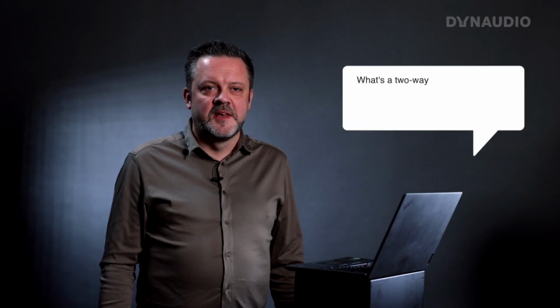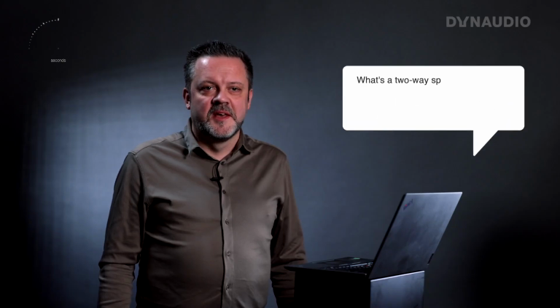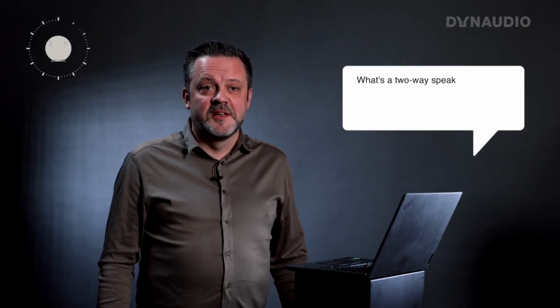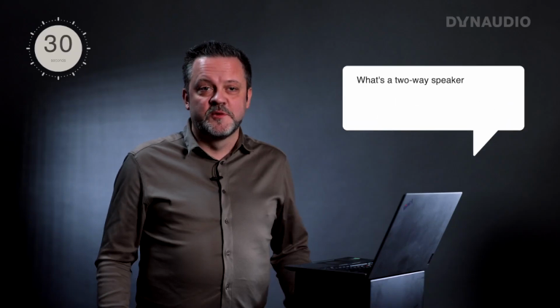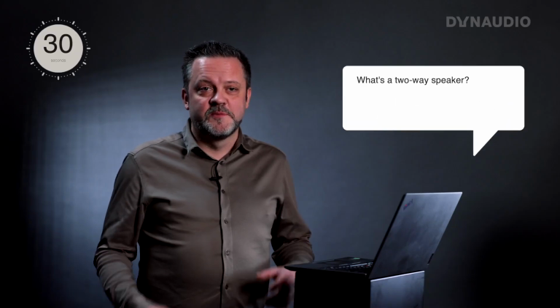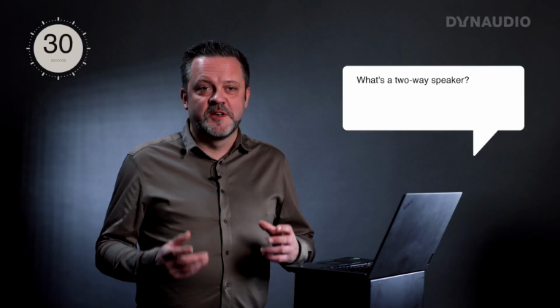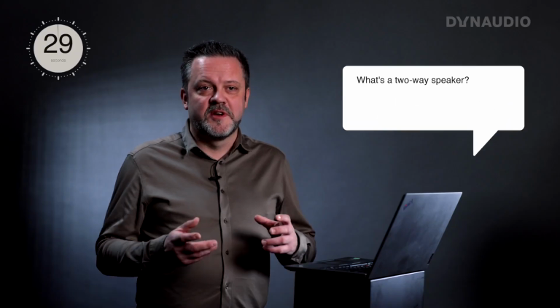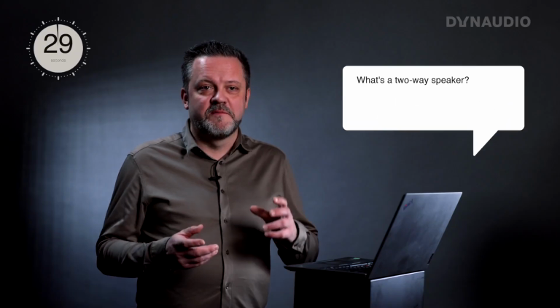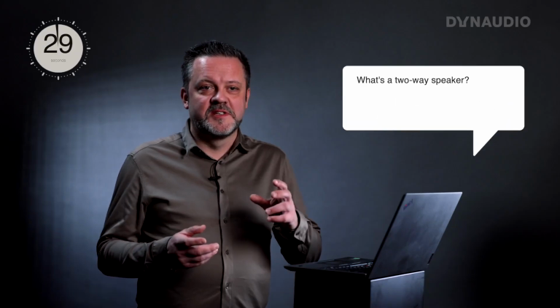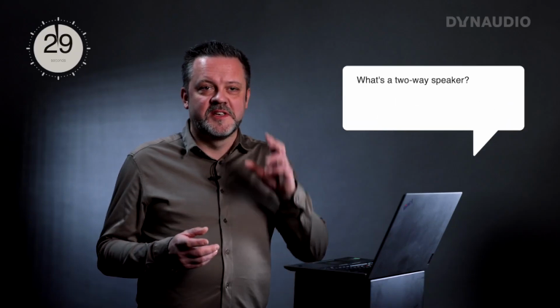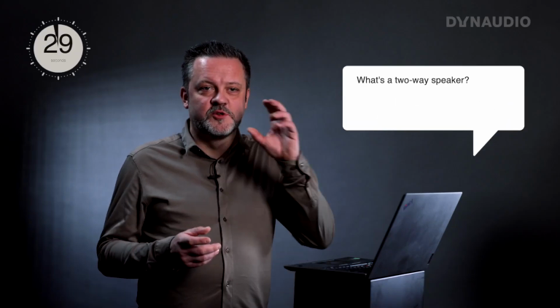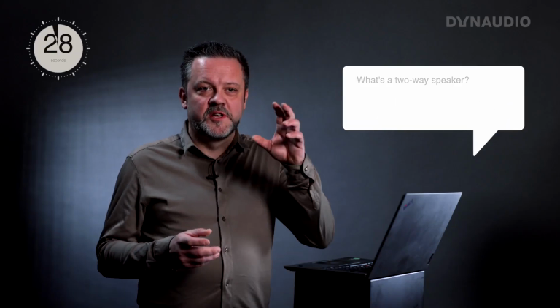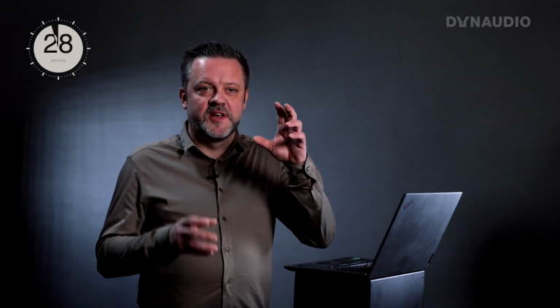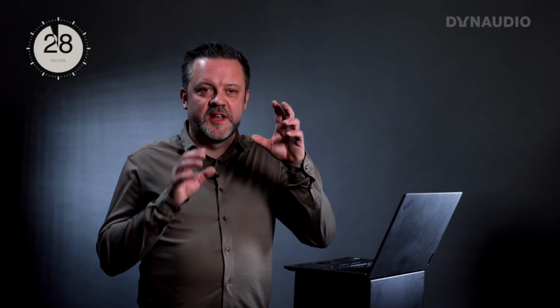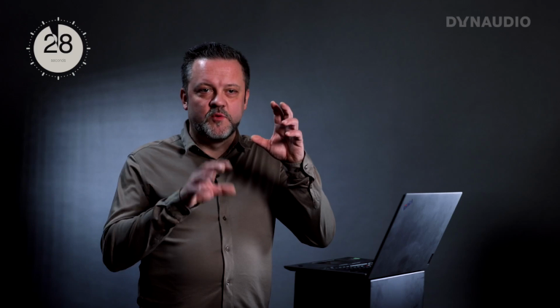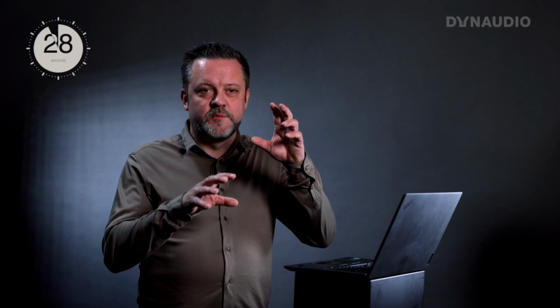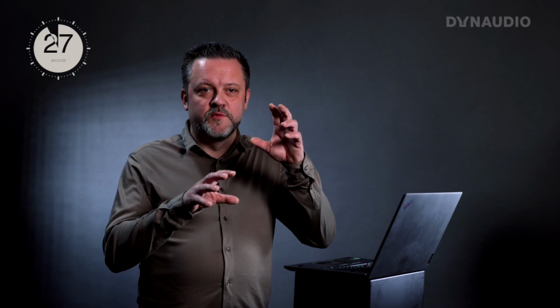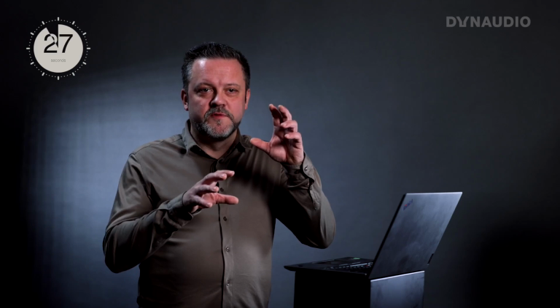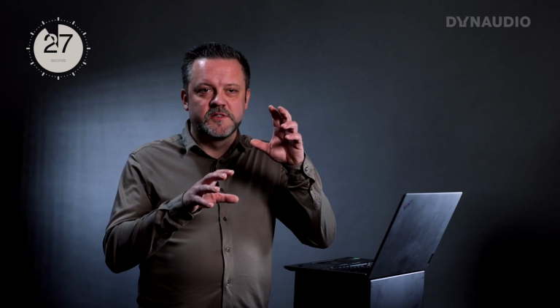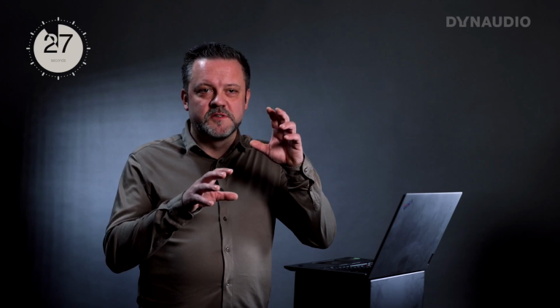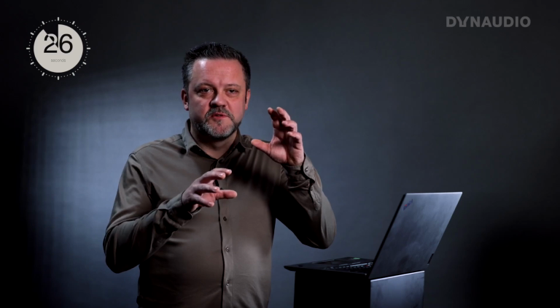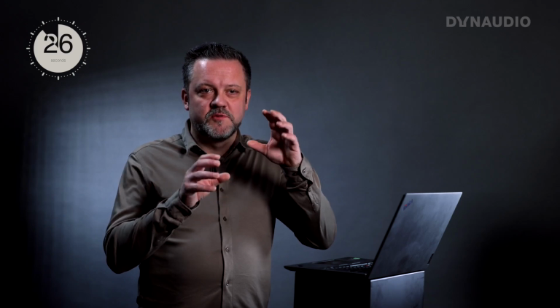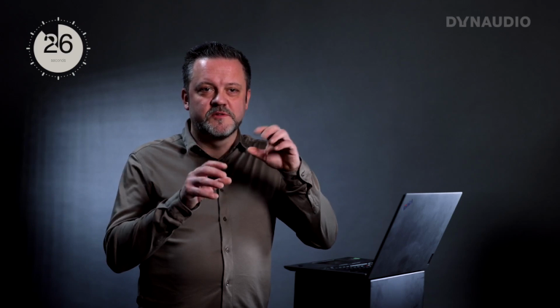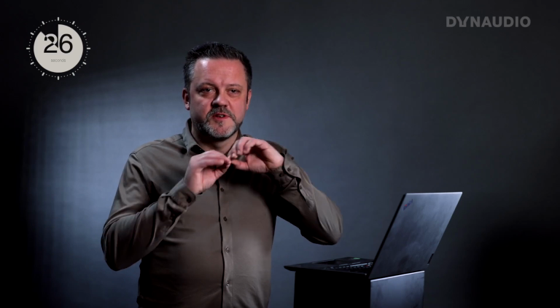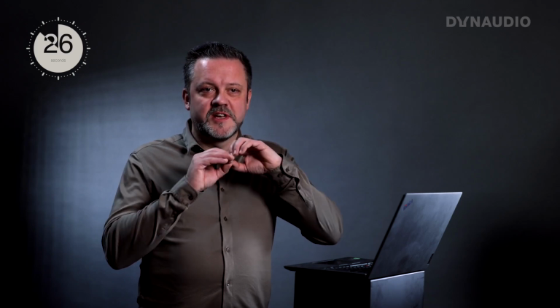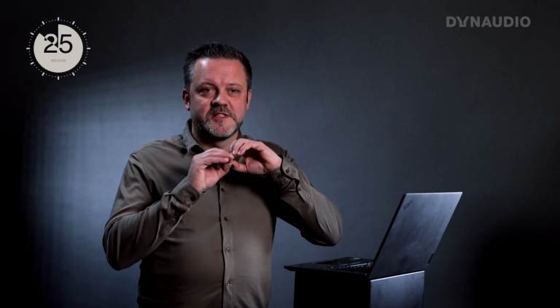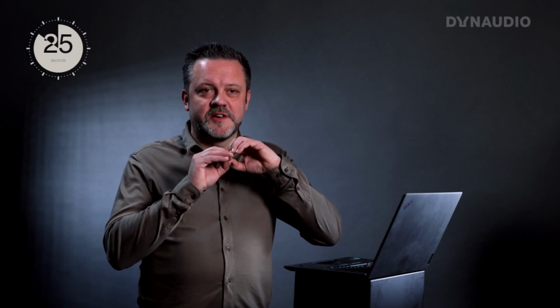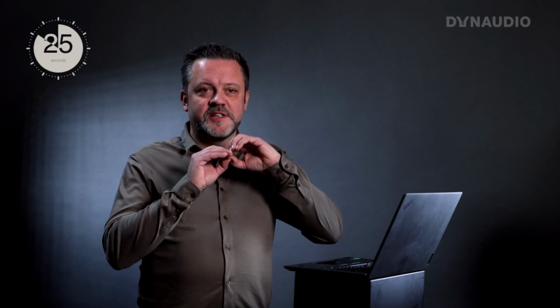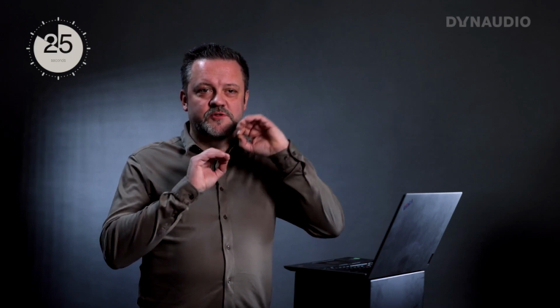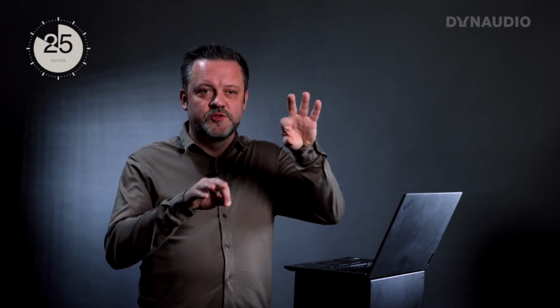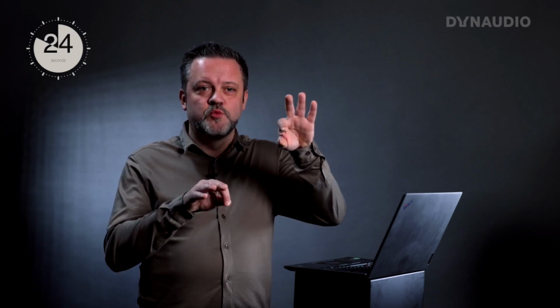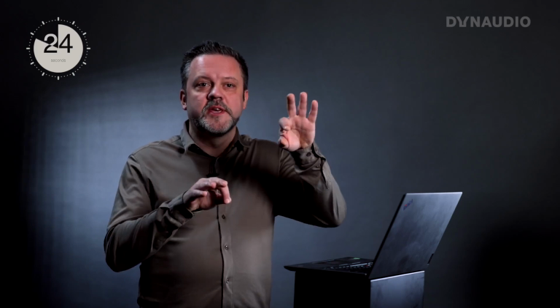In a two-way speaker you have basically a tweeter and one or more woofers, so the crossover divides the signal into two ways.